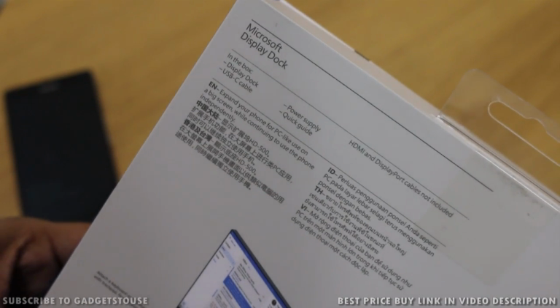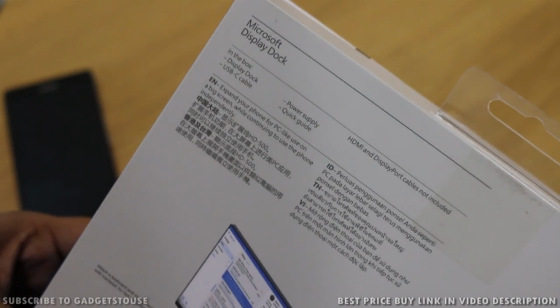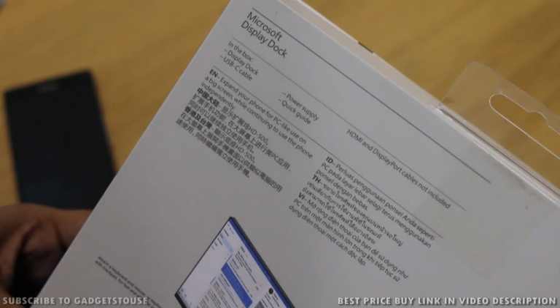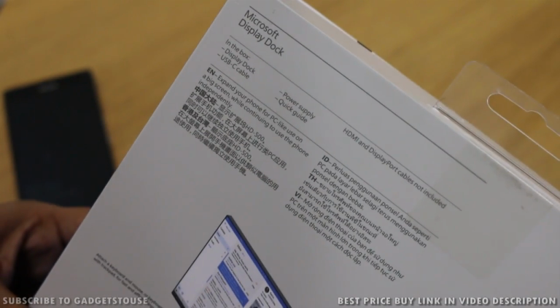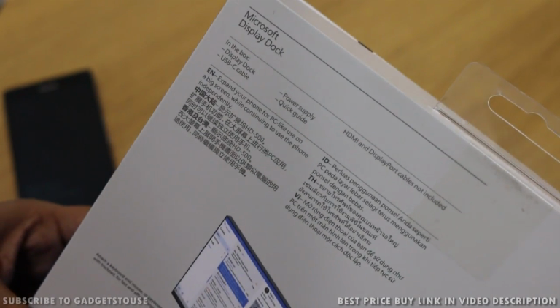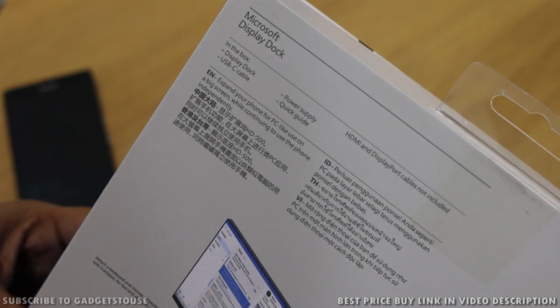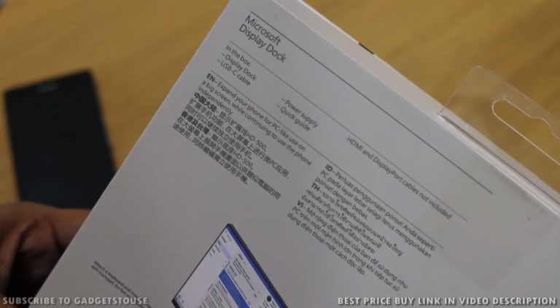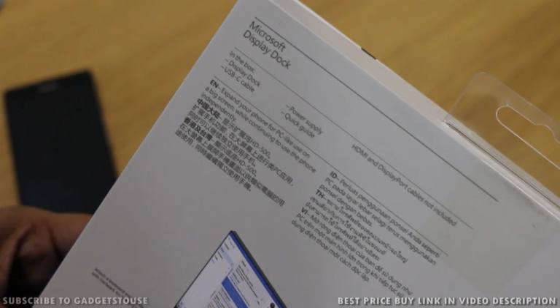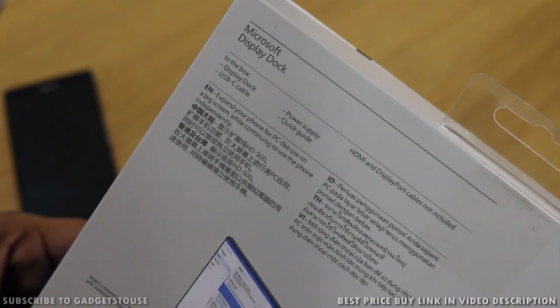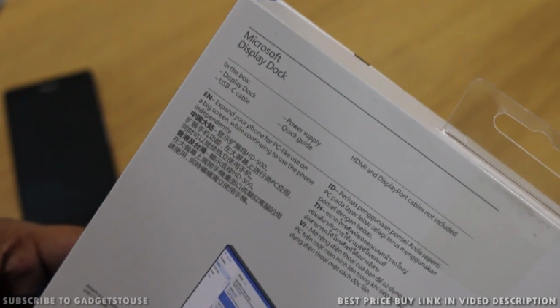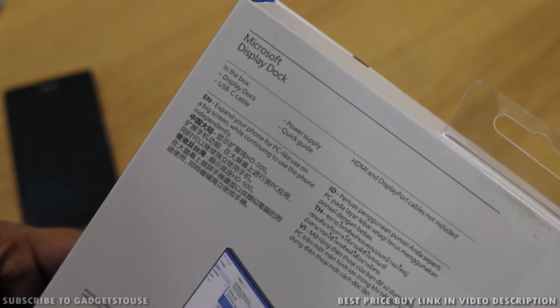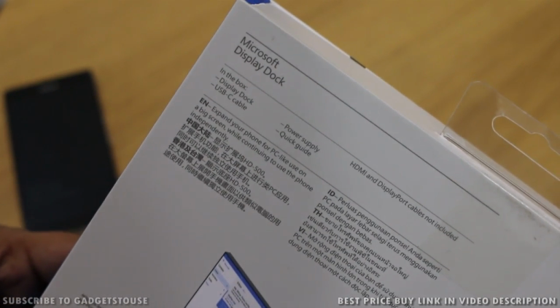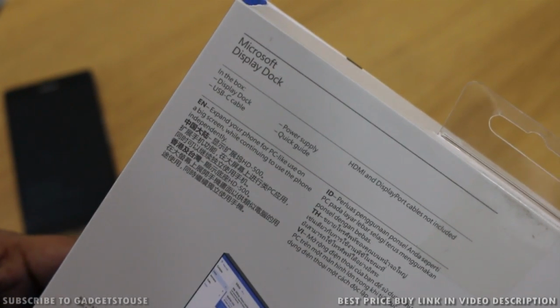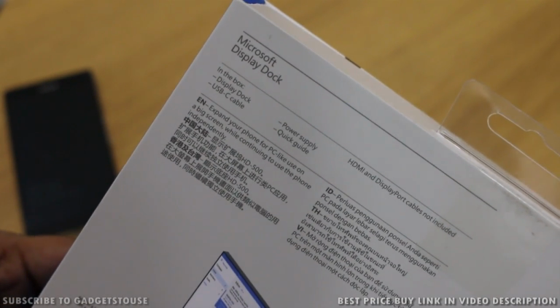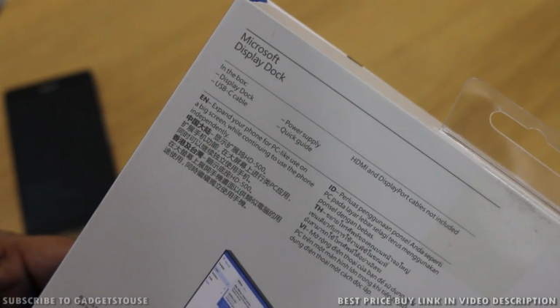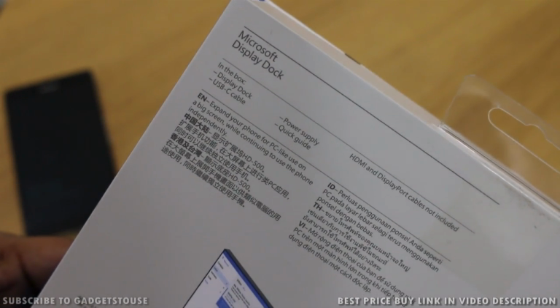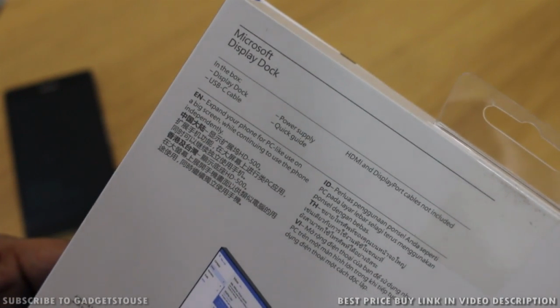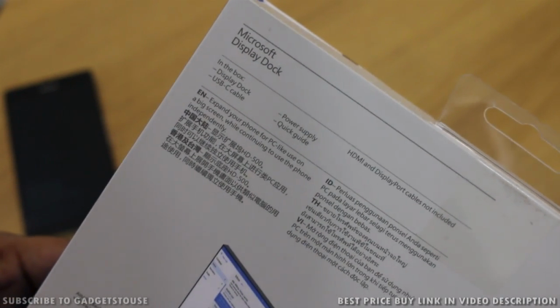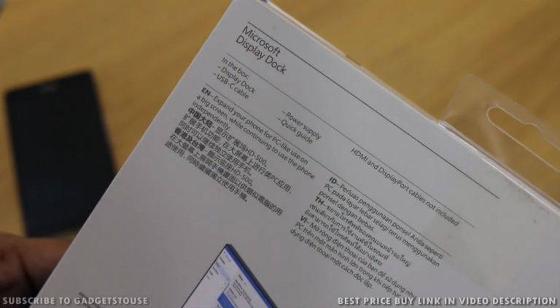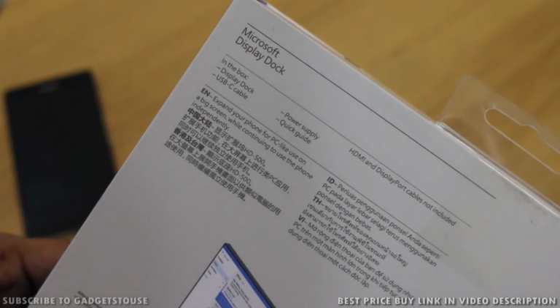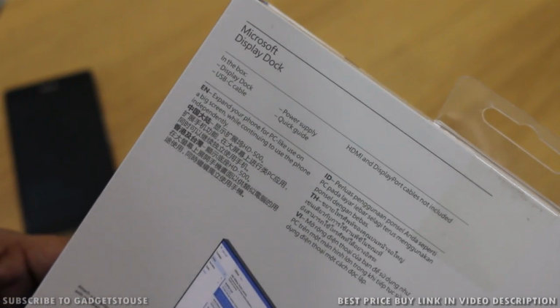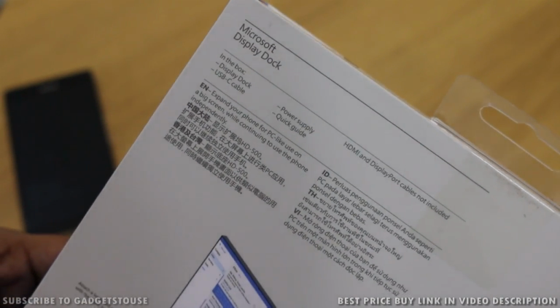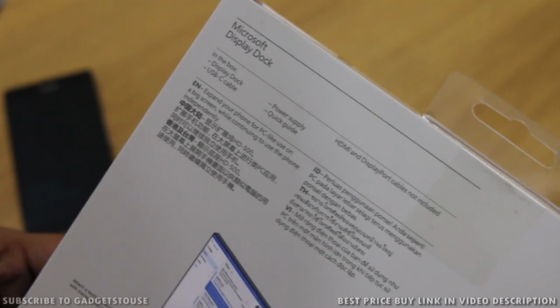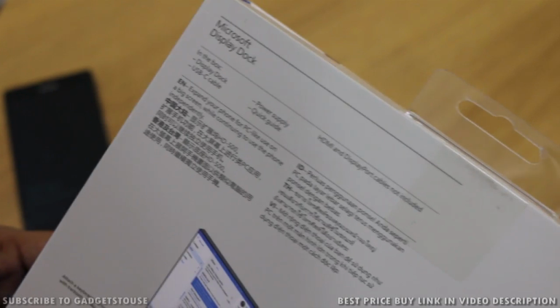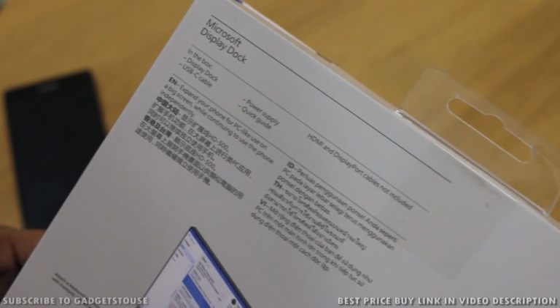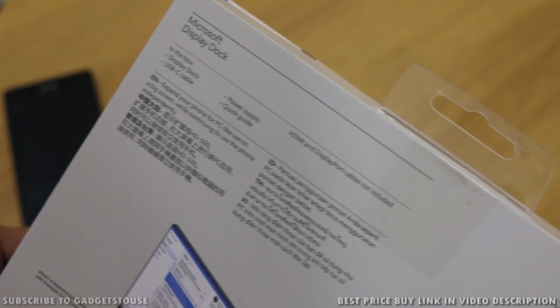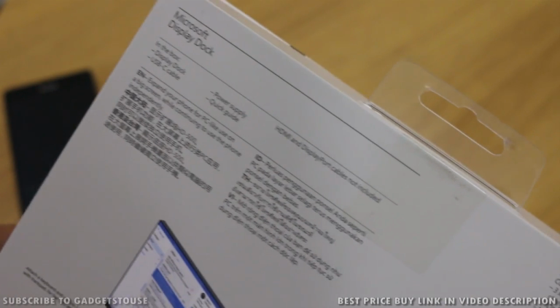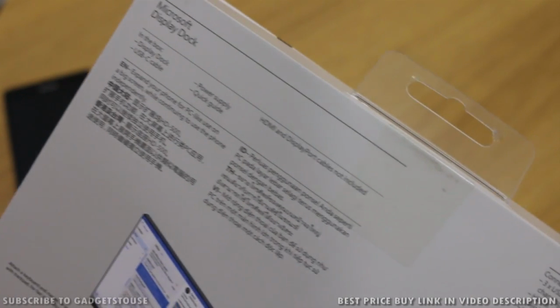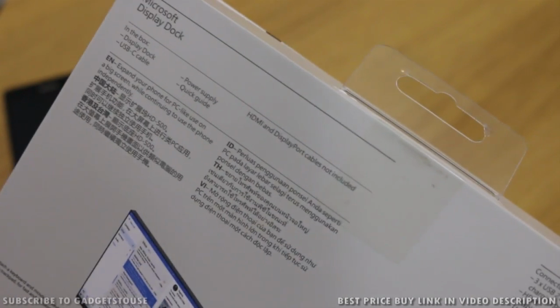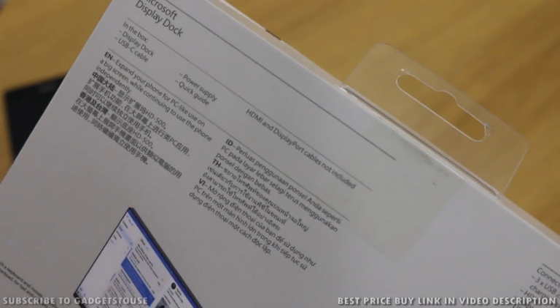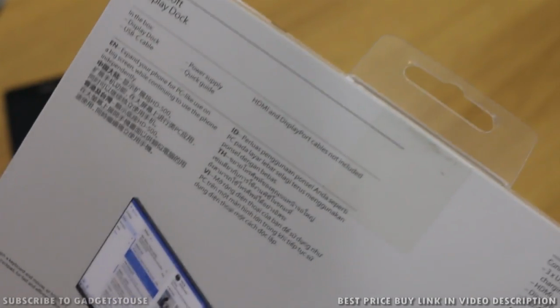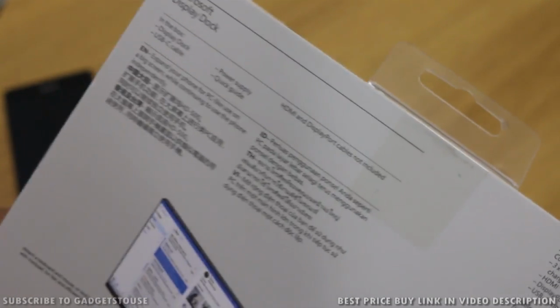Inside the package you will get a USB cable, the display dock itself, a power supply, and a quick start guide as well.